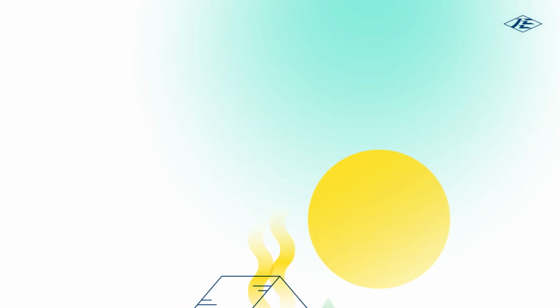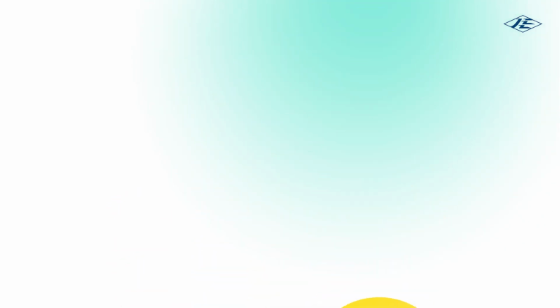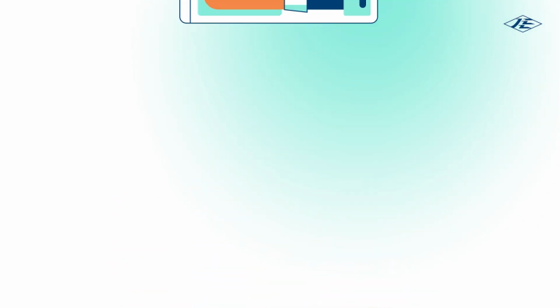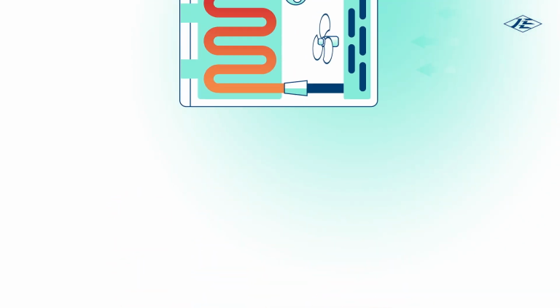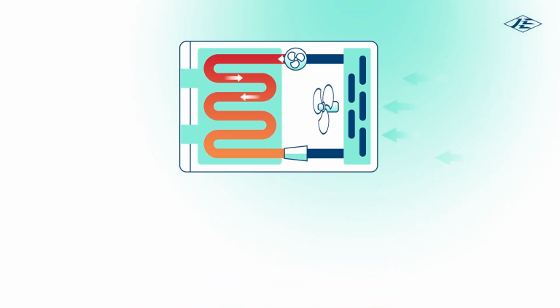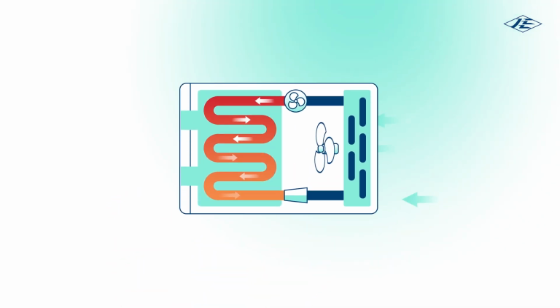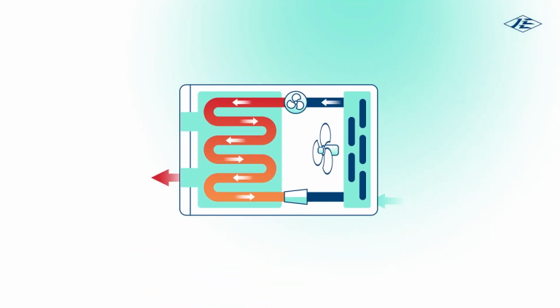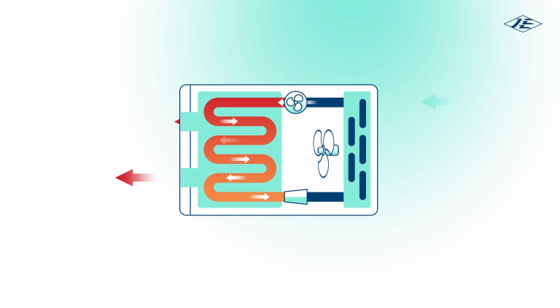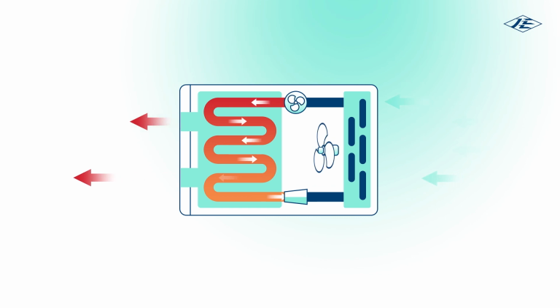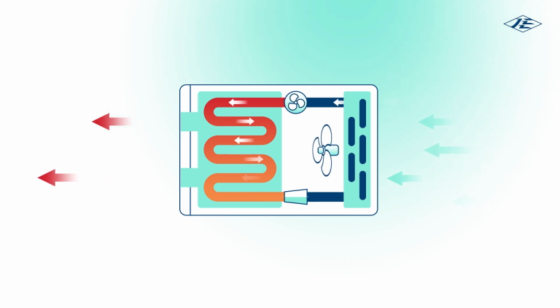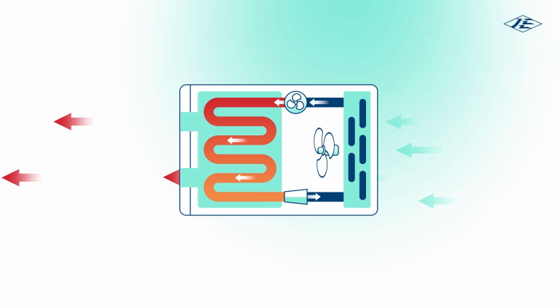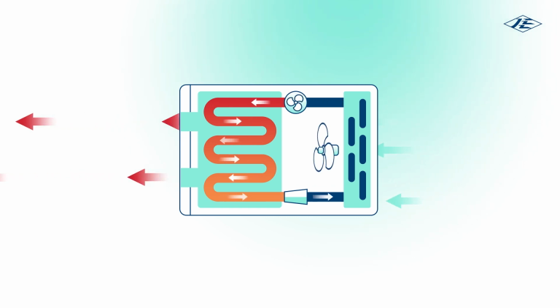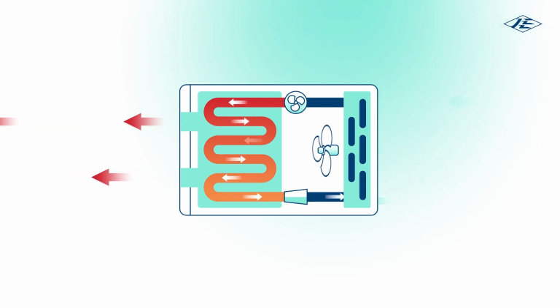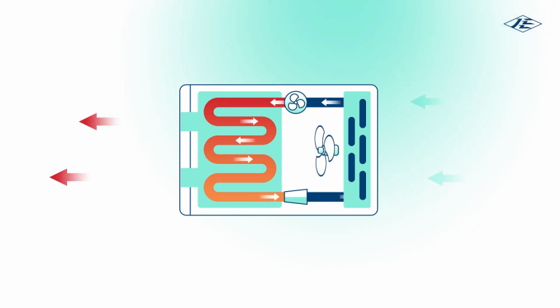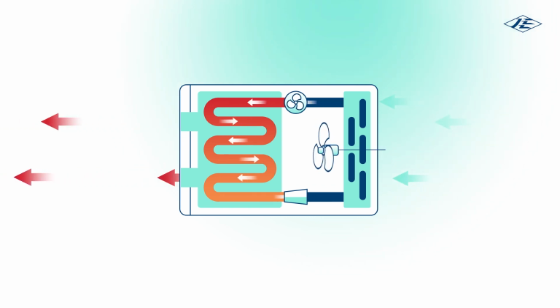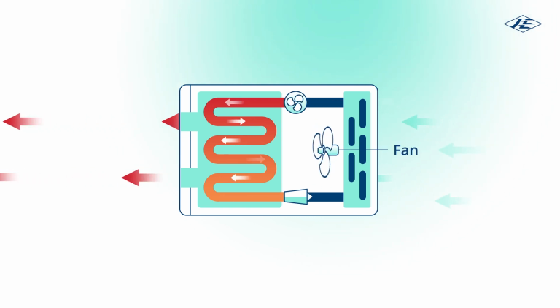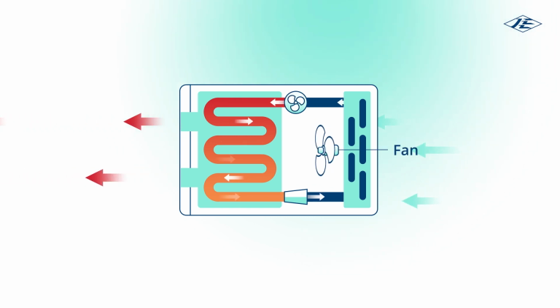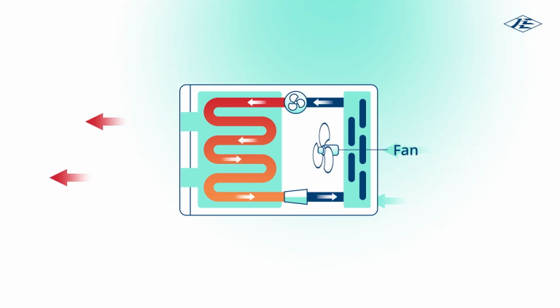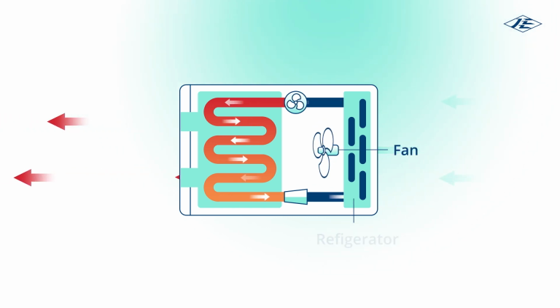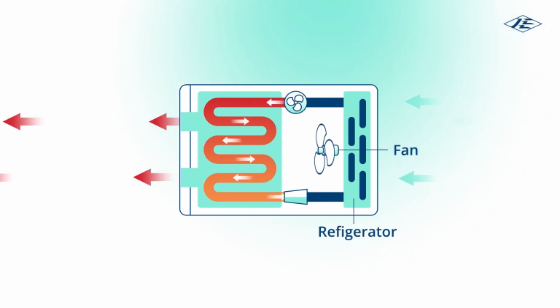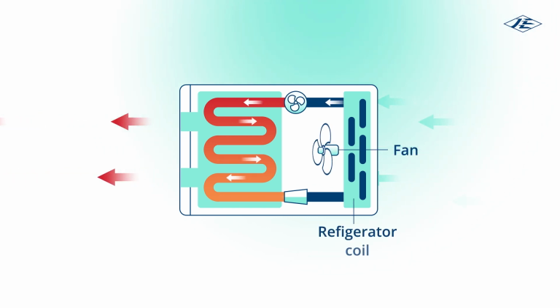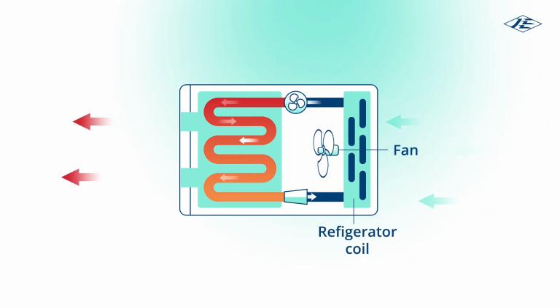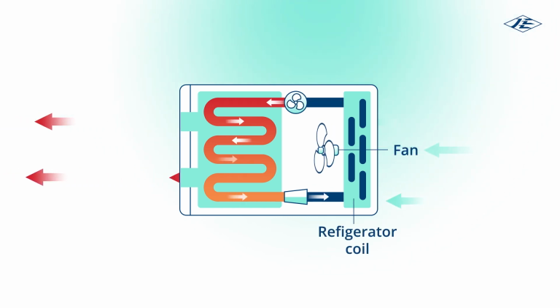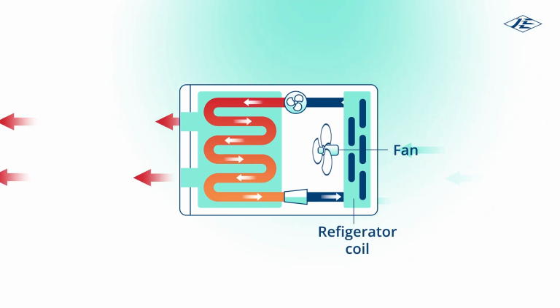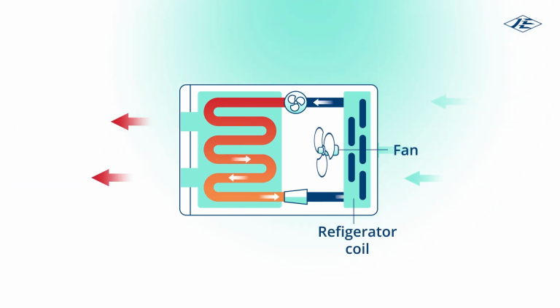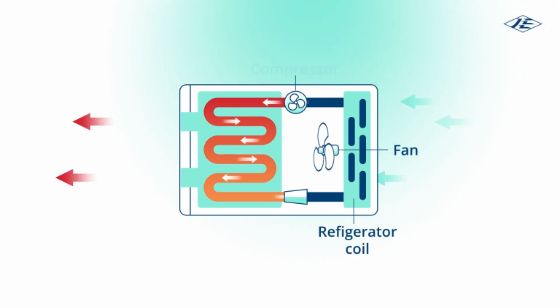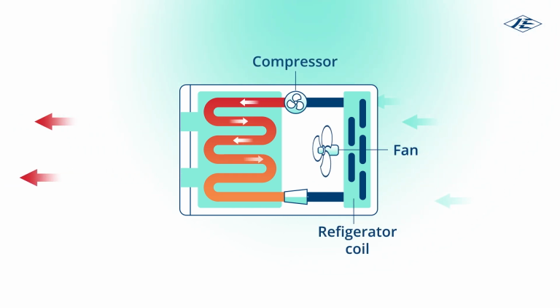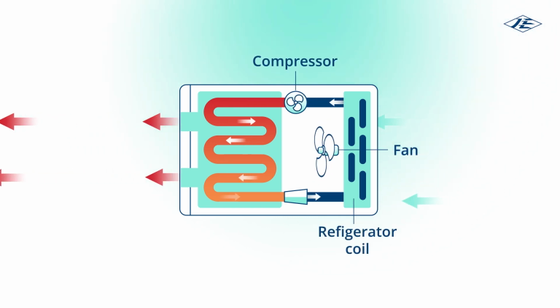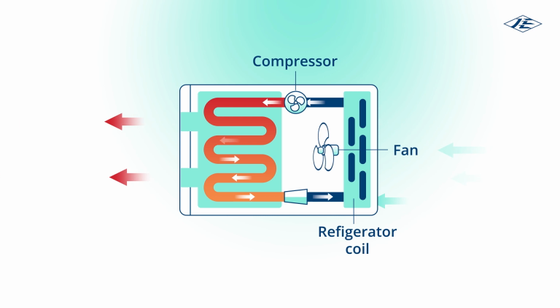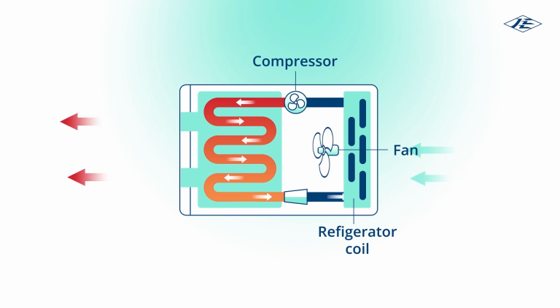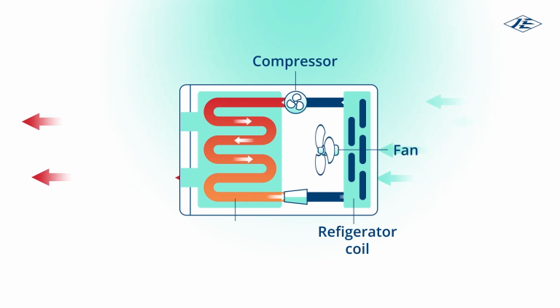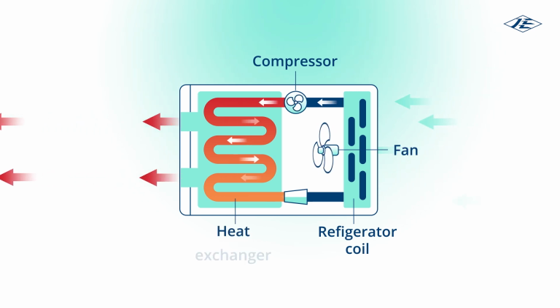A typical air source heat pump consists of two fans, refrigerant coils, a compressor and a heat exchanger or condenser.